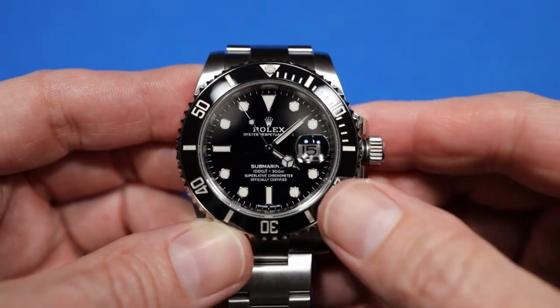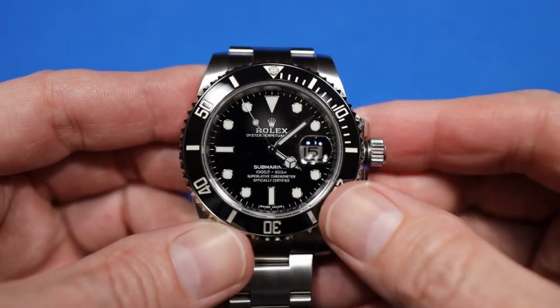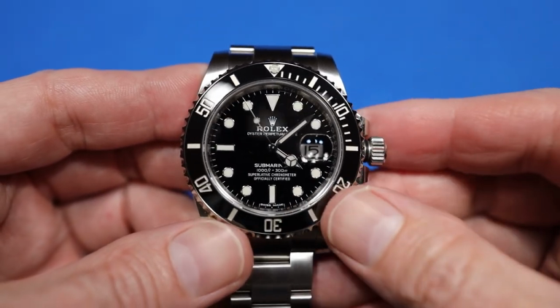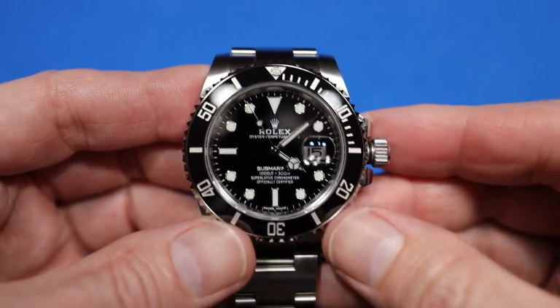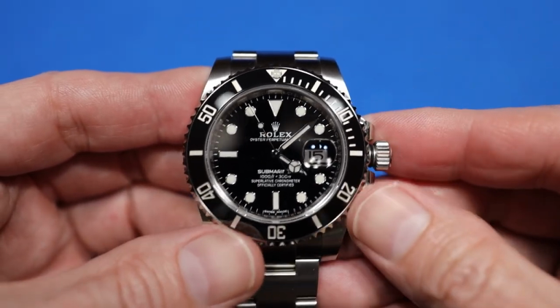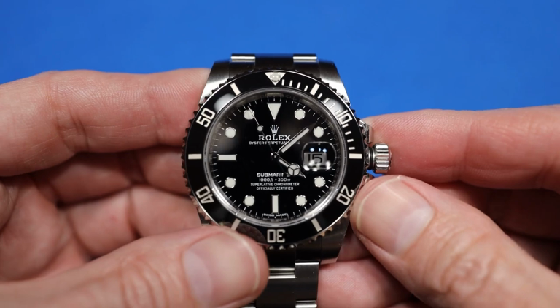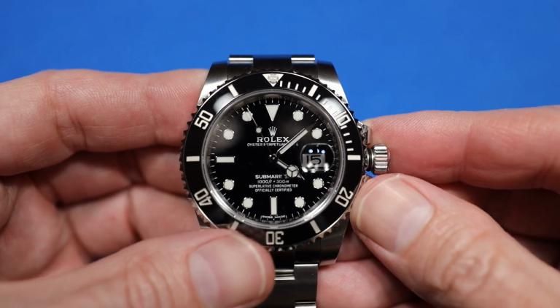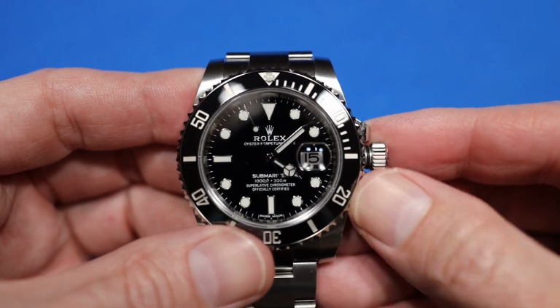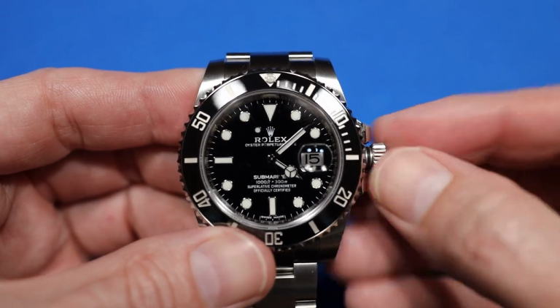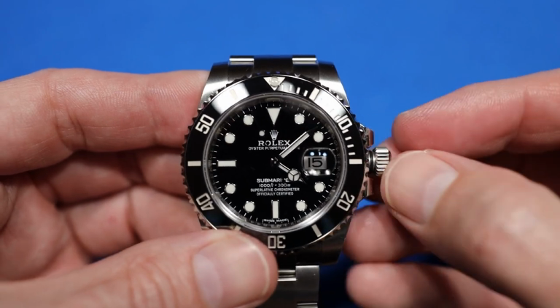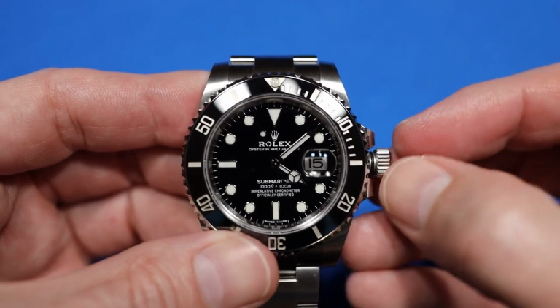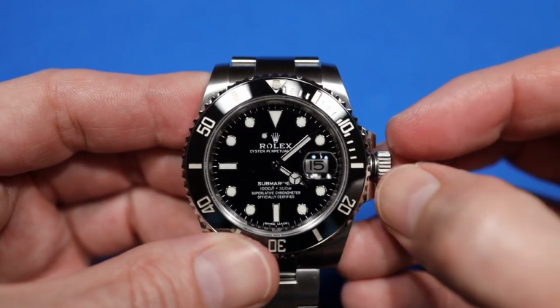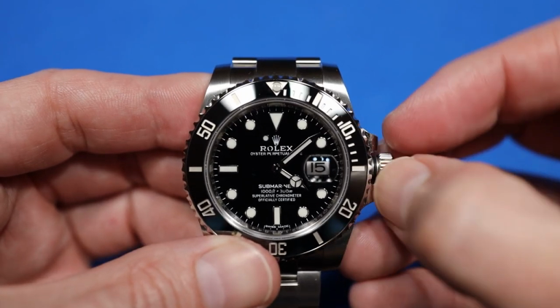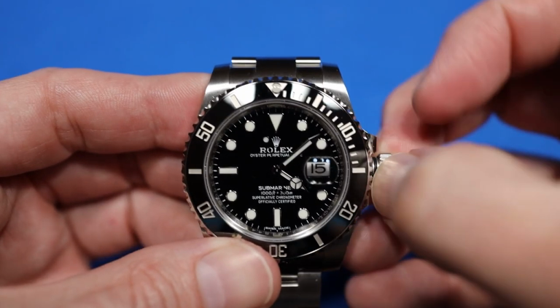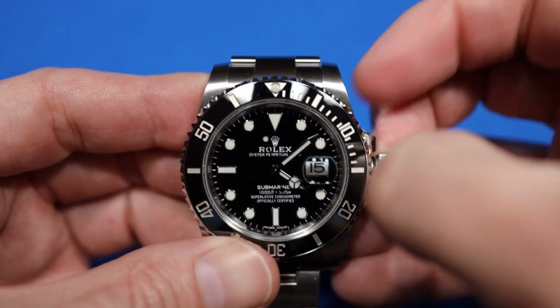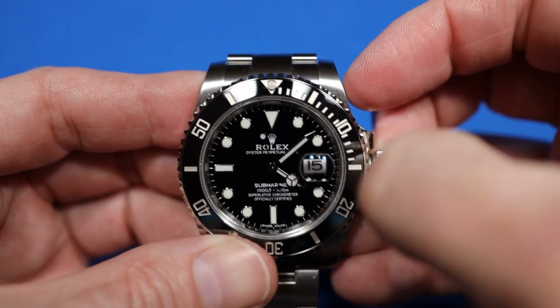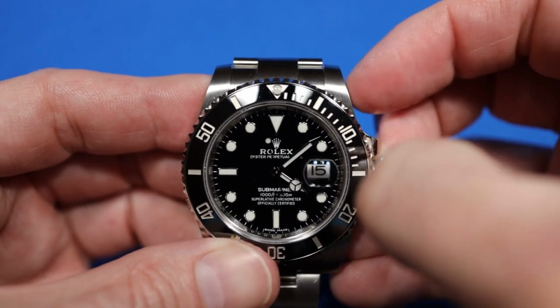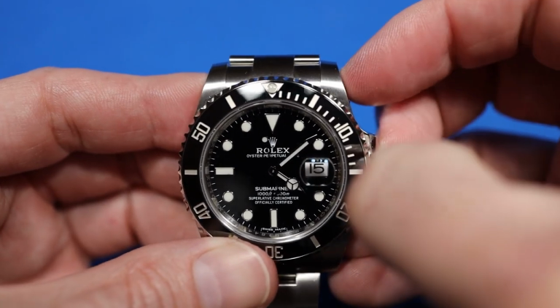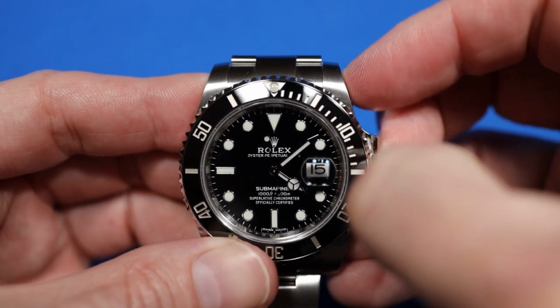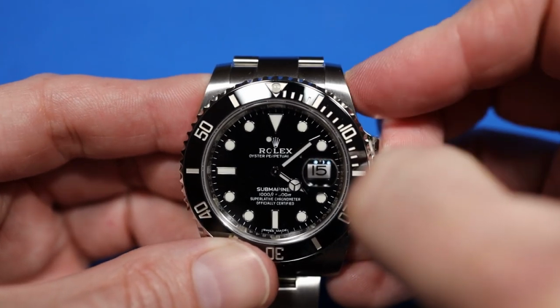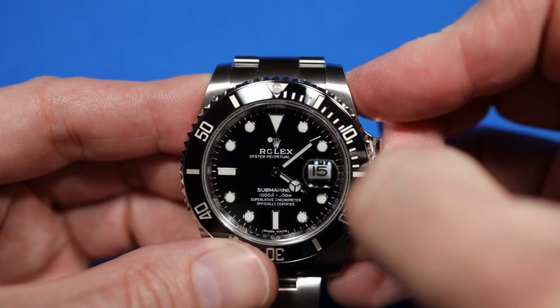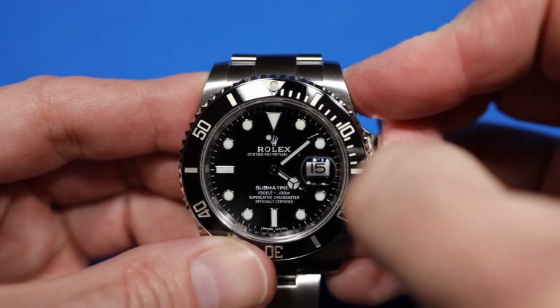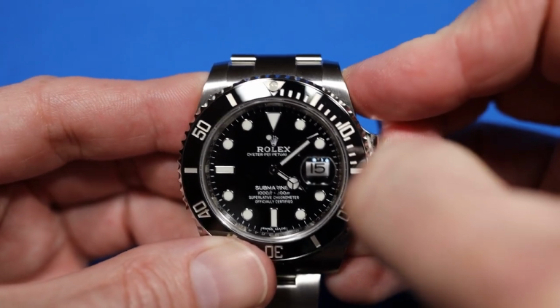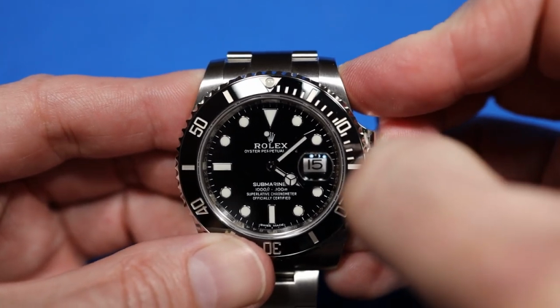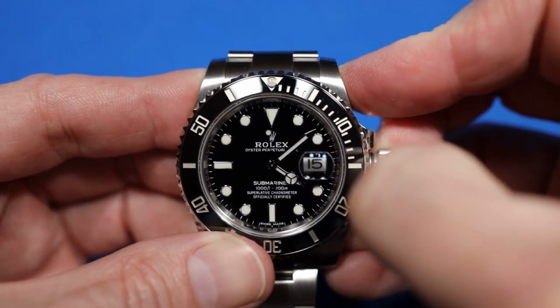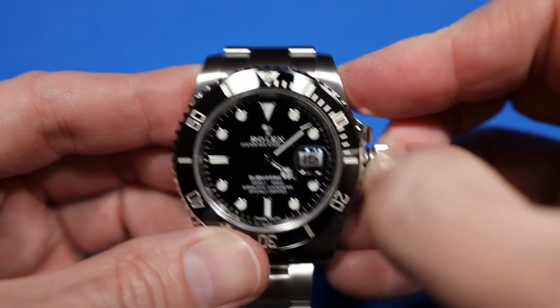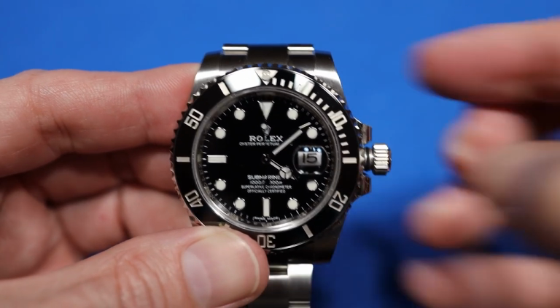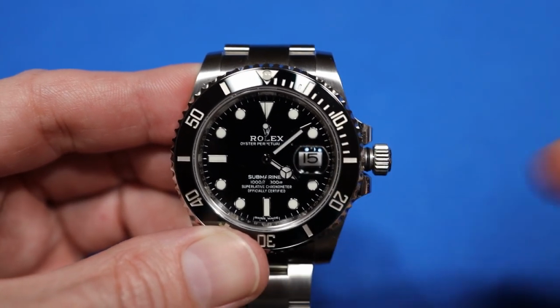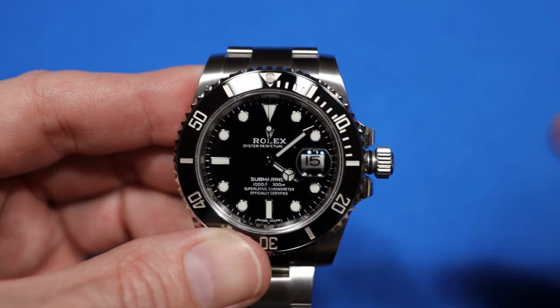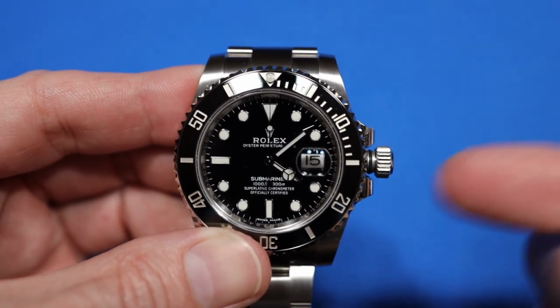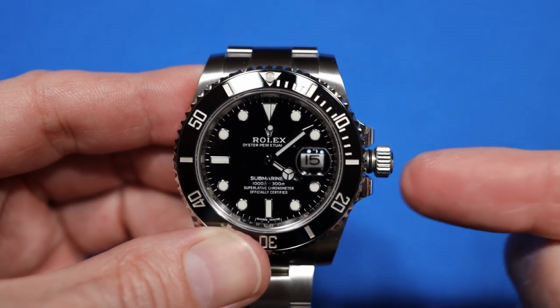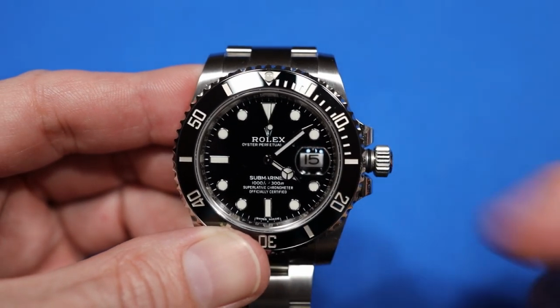Now you can click it out one more click to the middle position. The middle position is where you set the date.